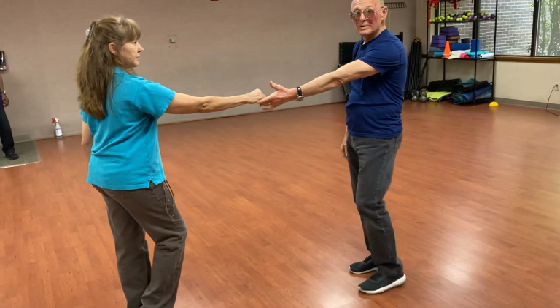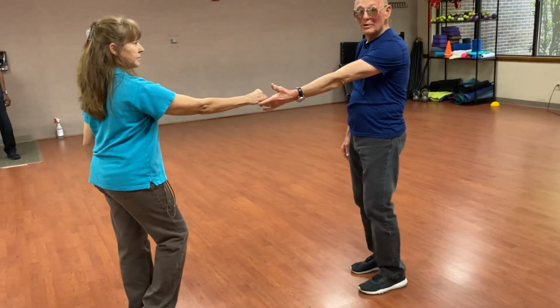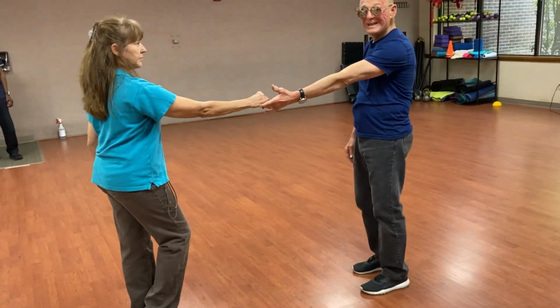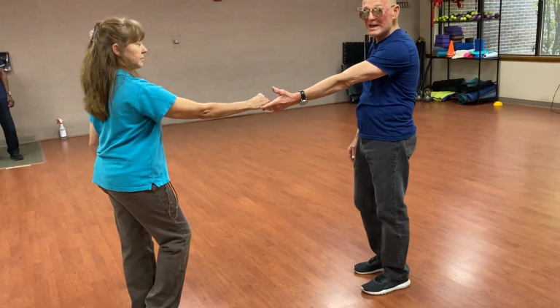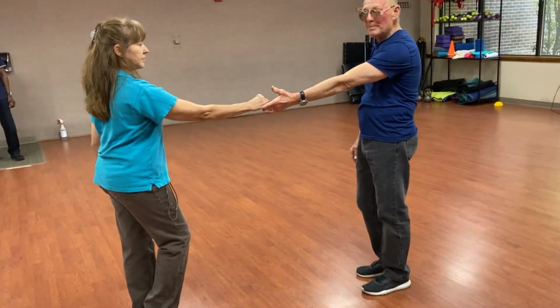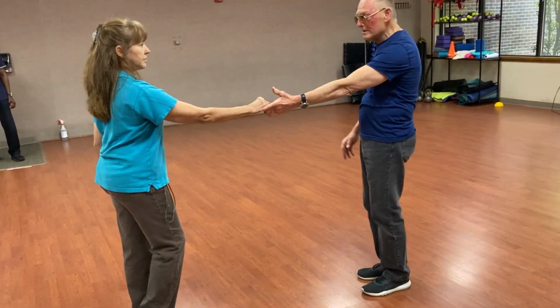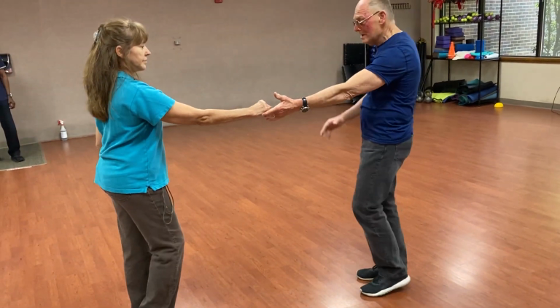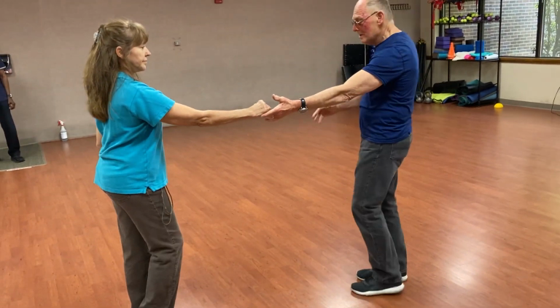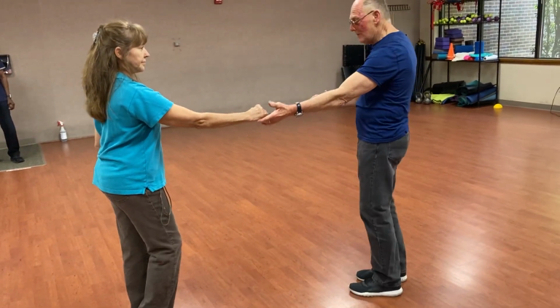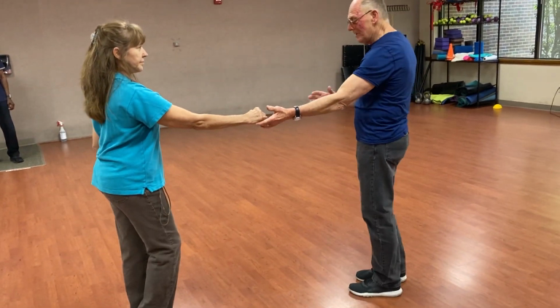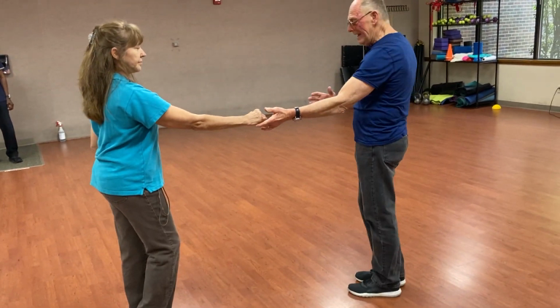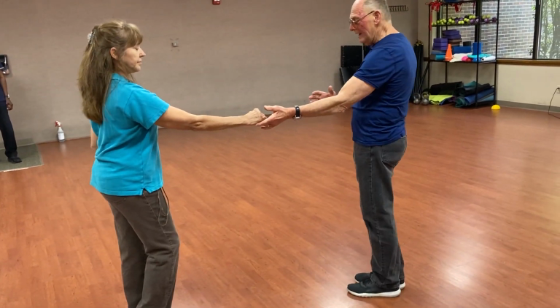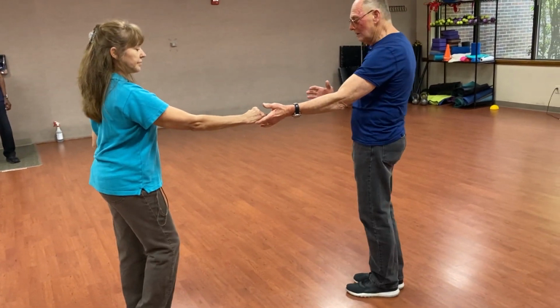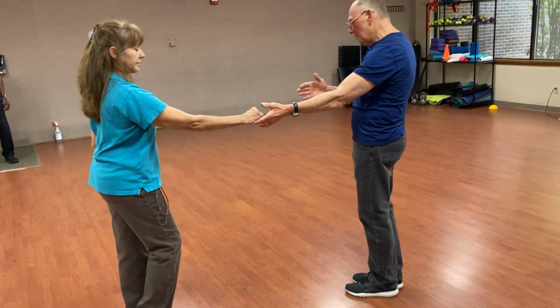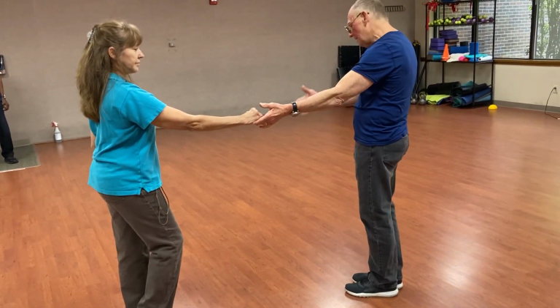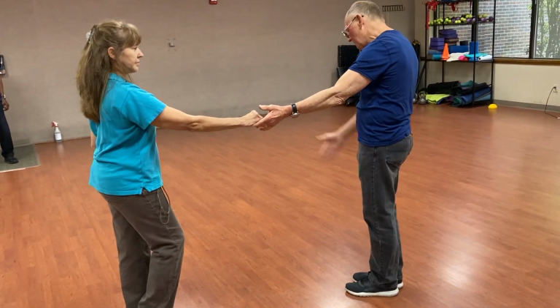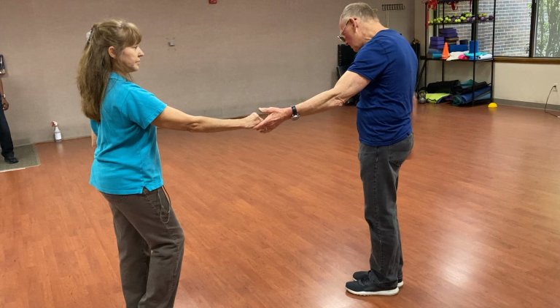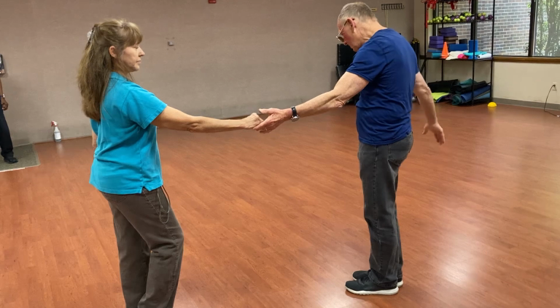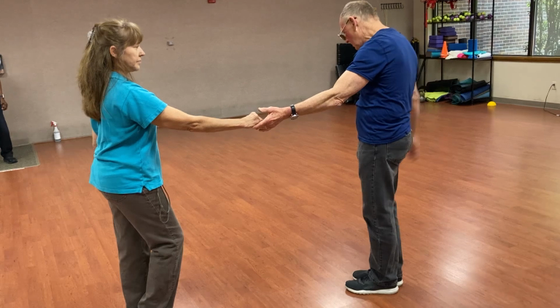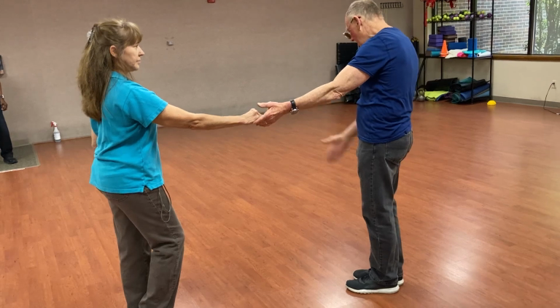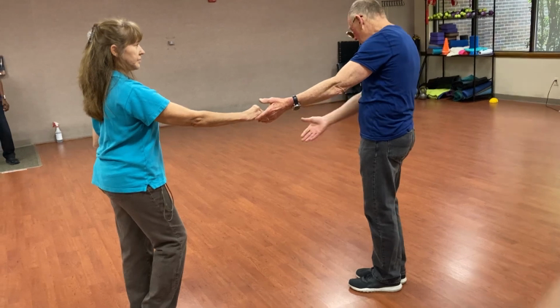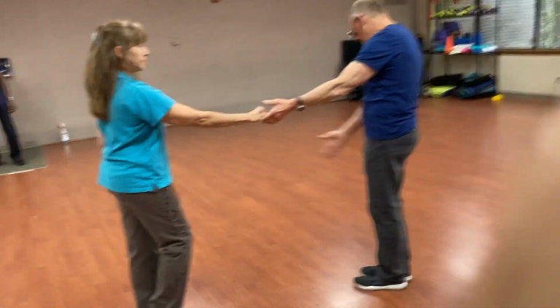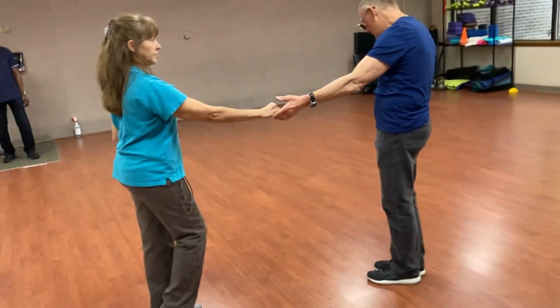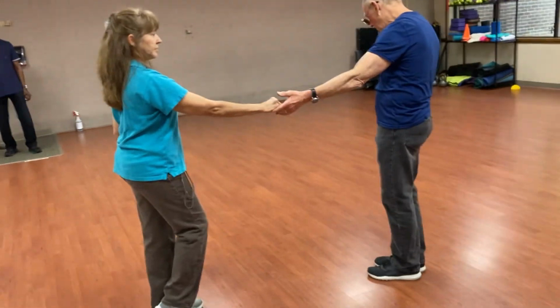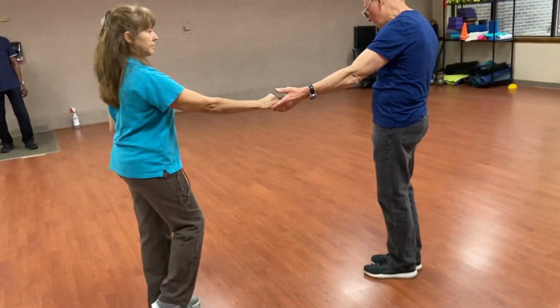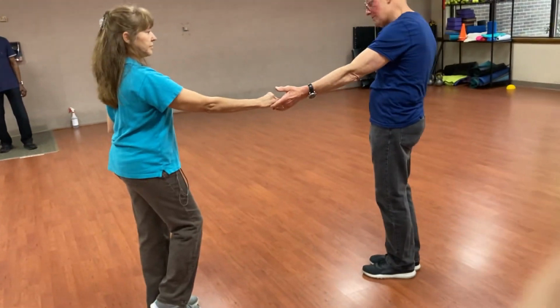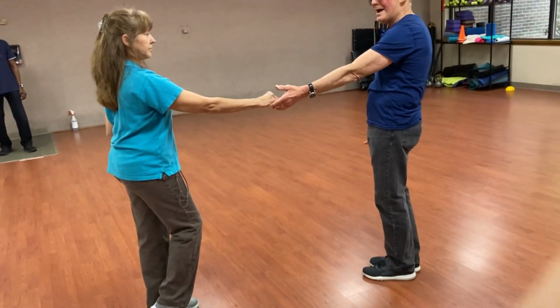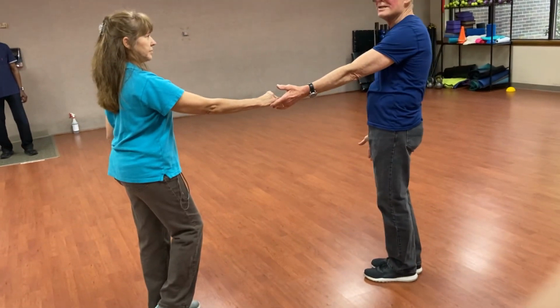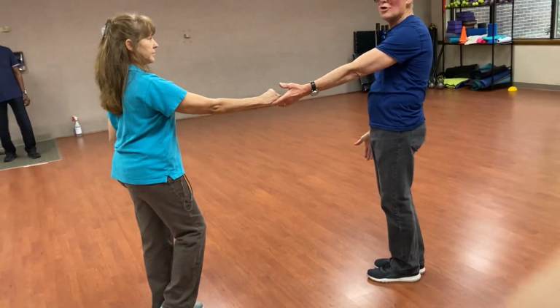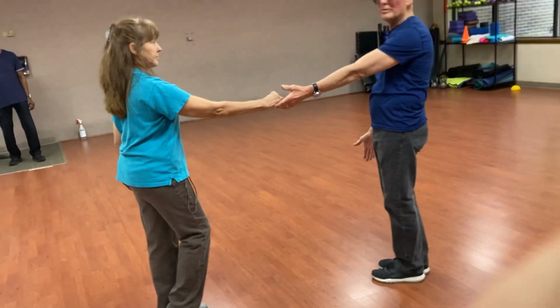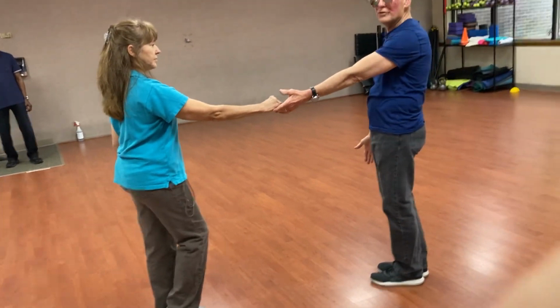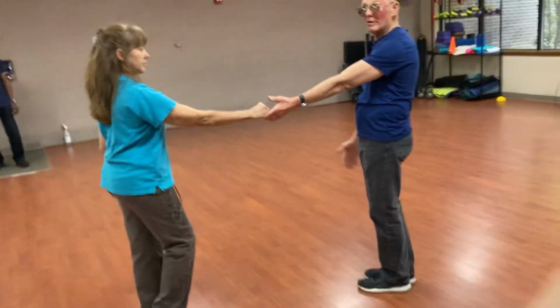I'm gonna do a right side pass, so I'm gonna angle a little bit. I'm gonna show her this part of the track is open to her.